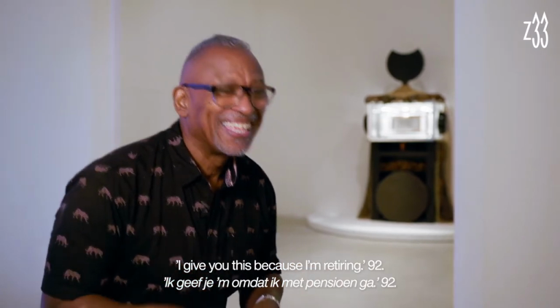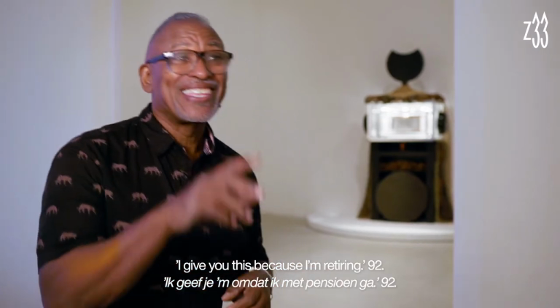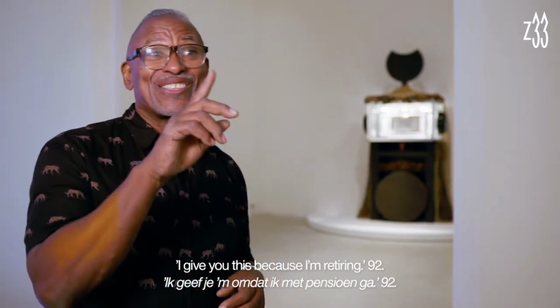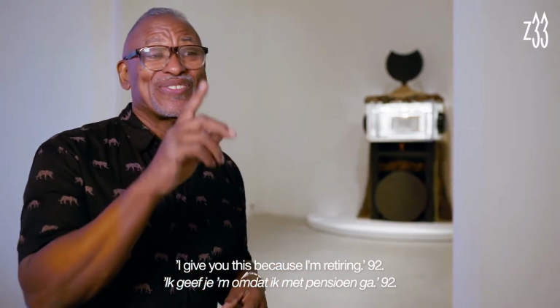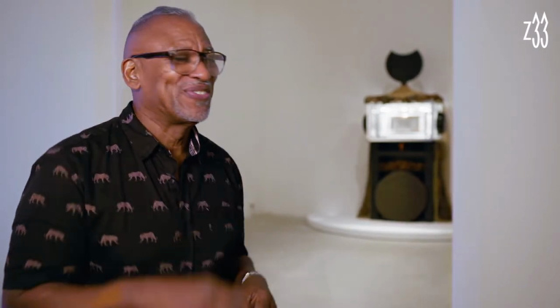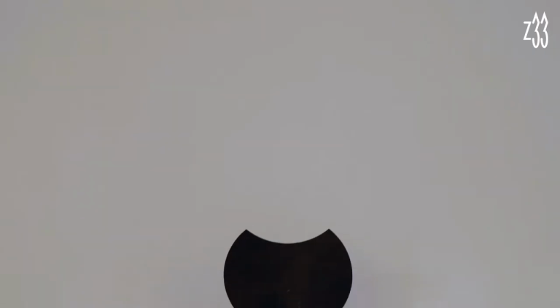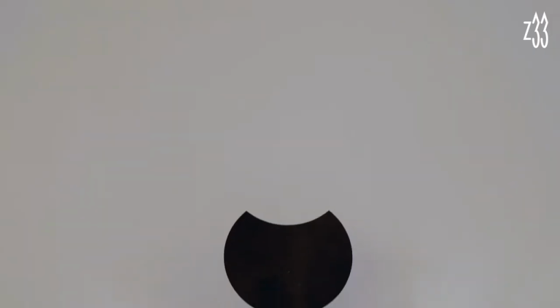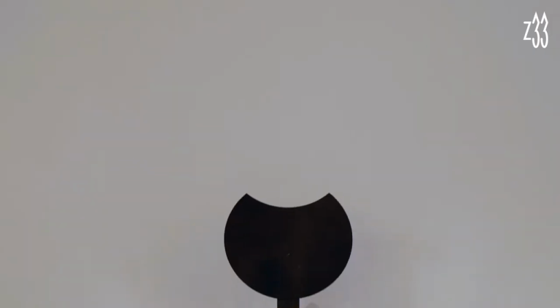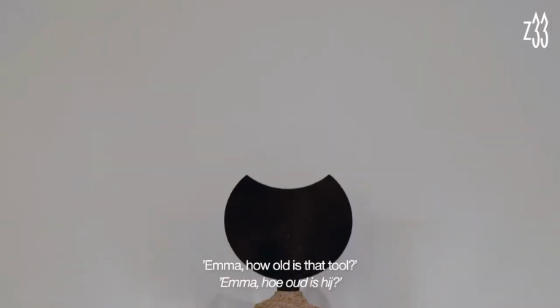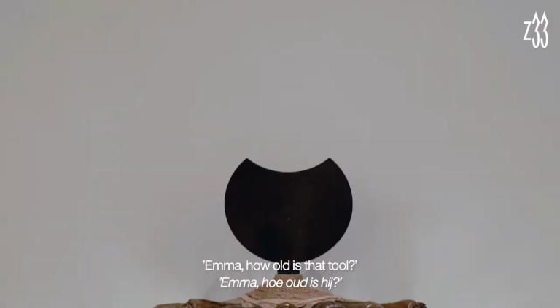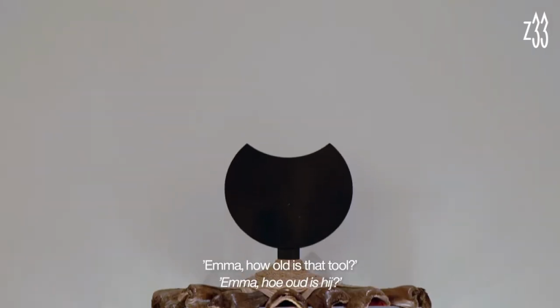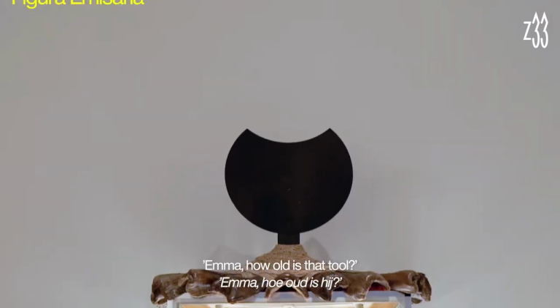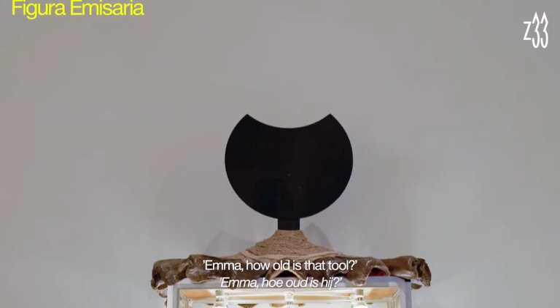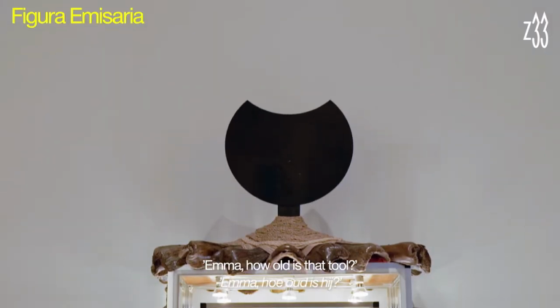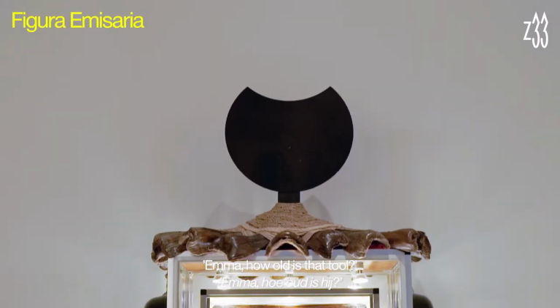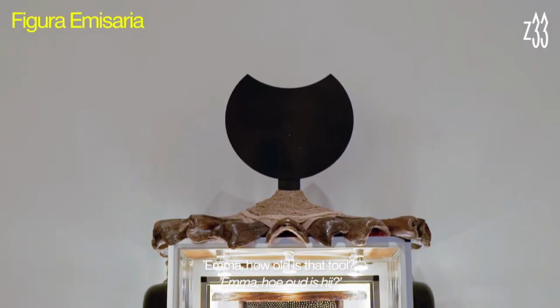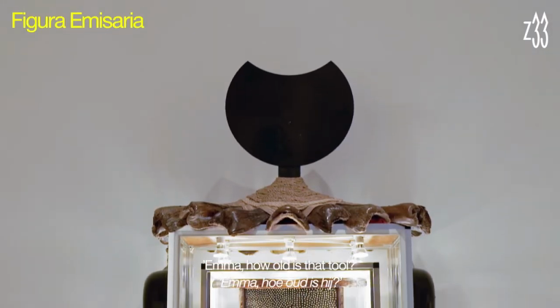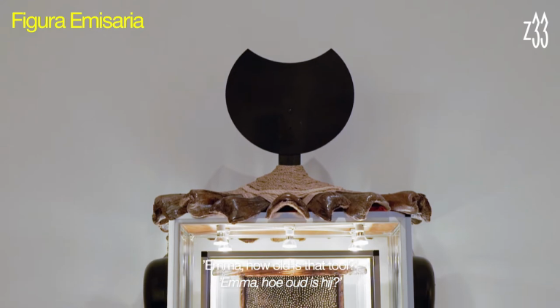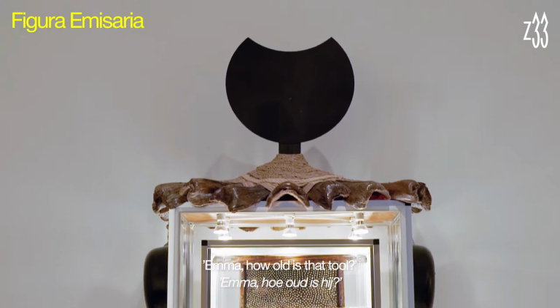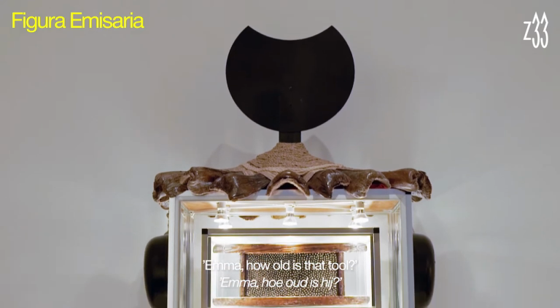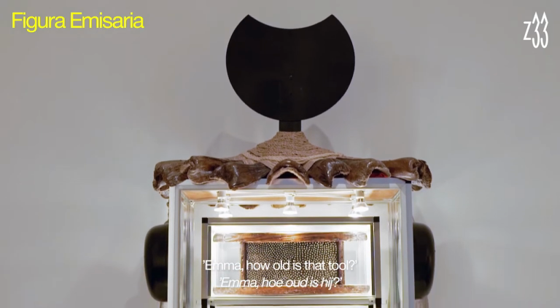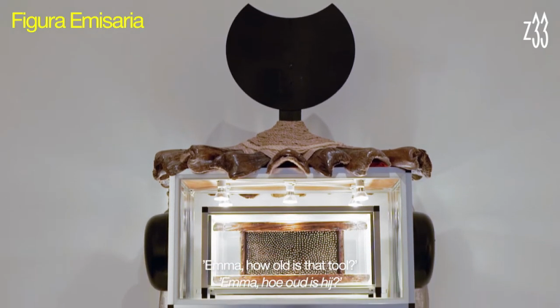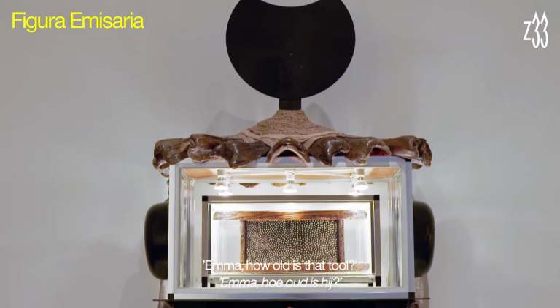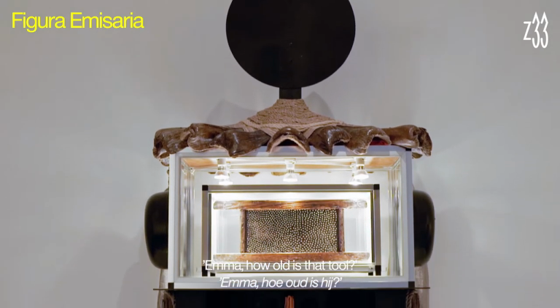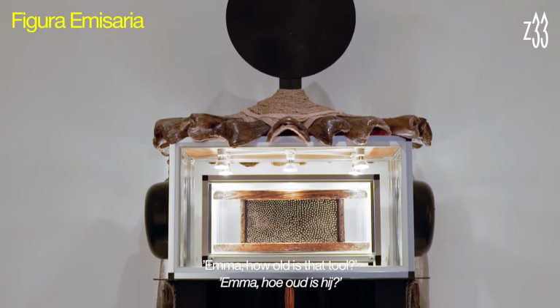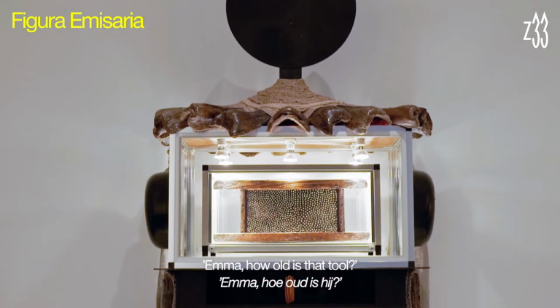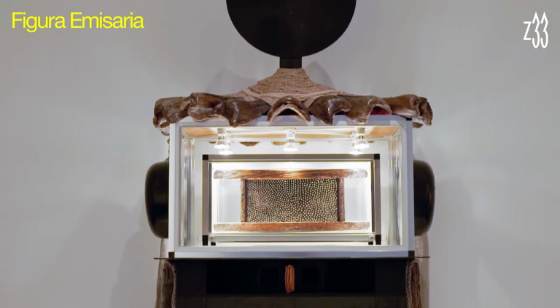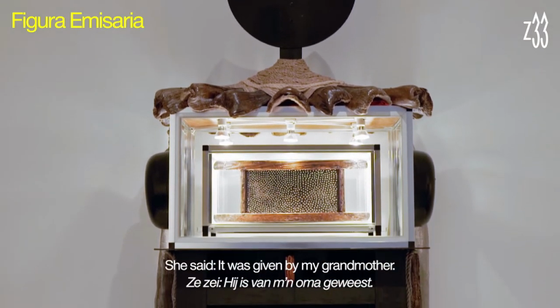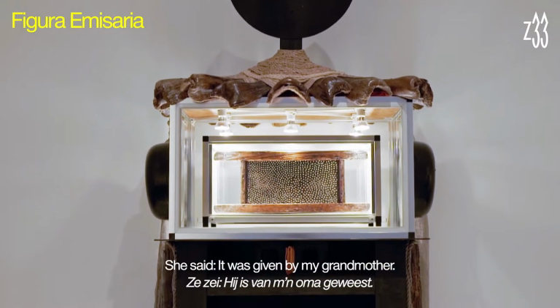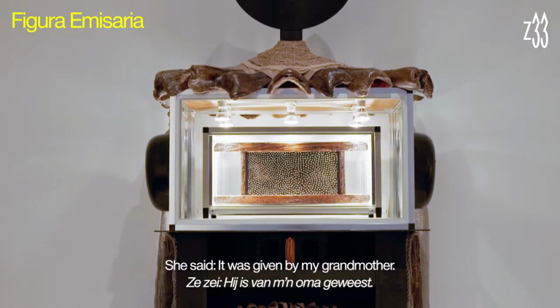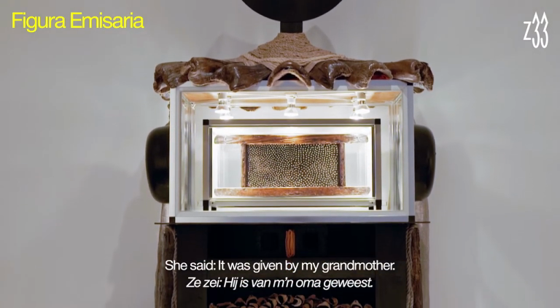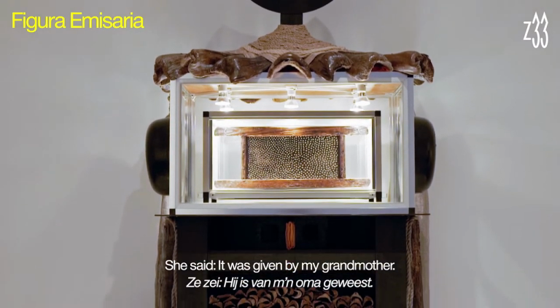92 years old. And then I asked, 'Emma, how old is that tool?' And she told me.